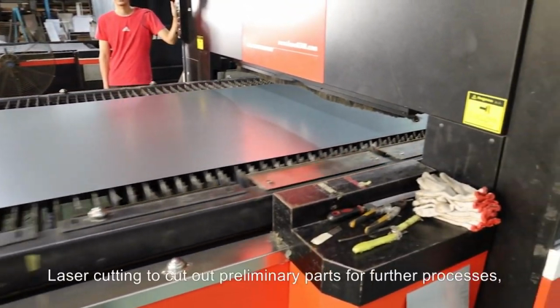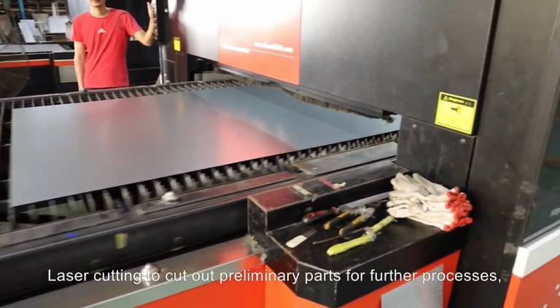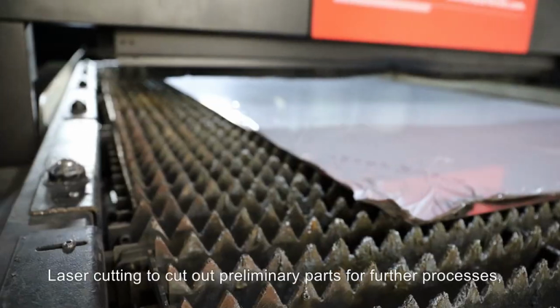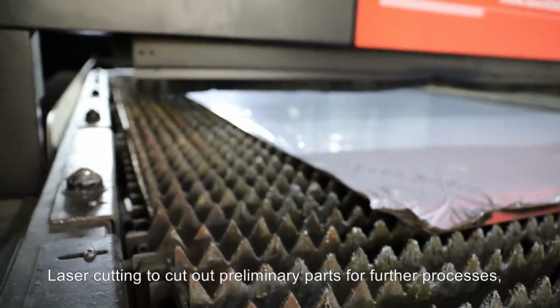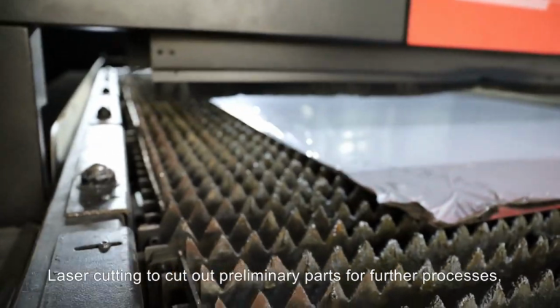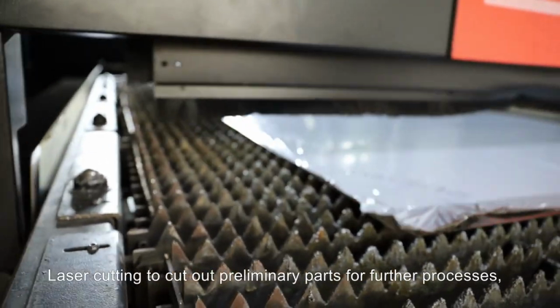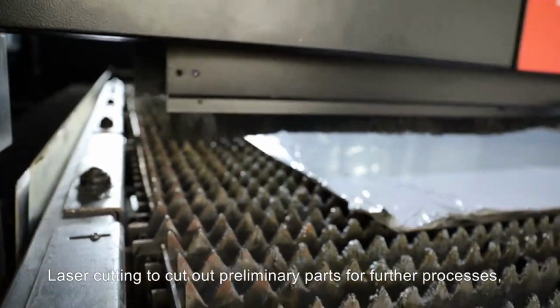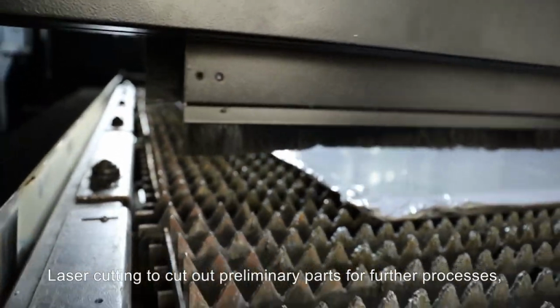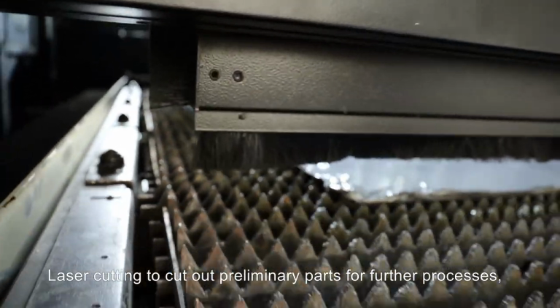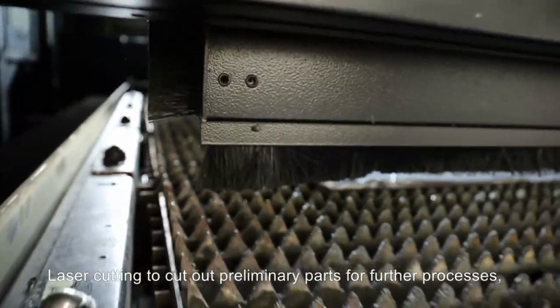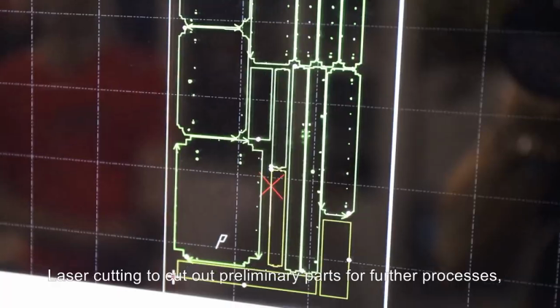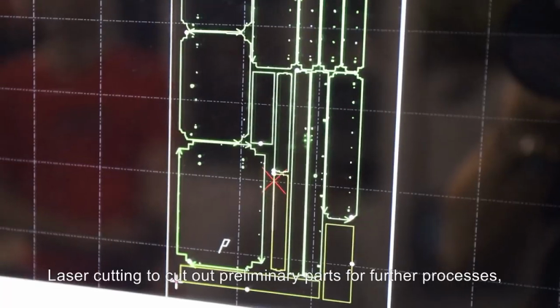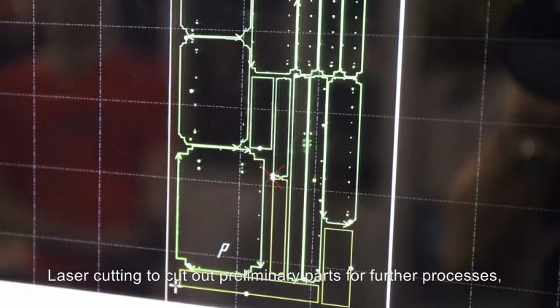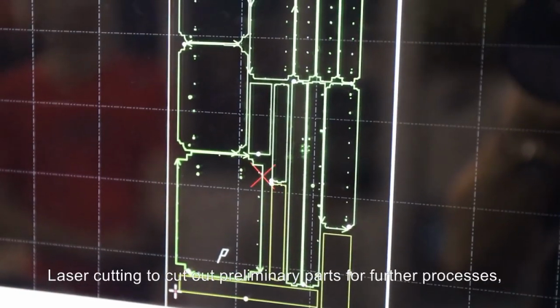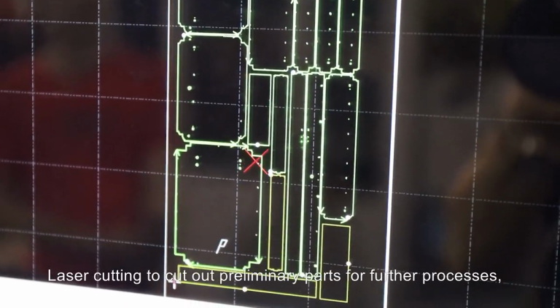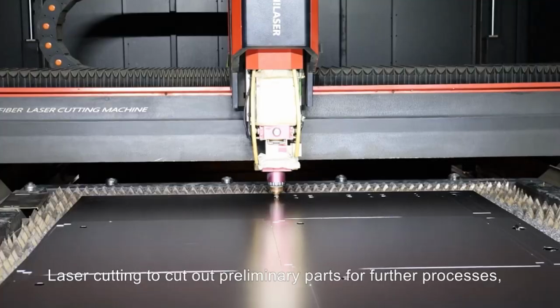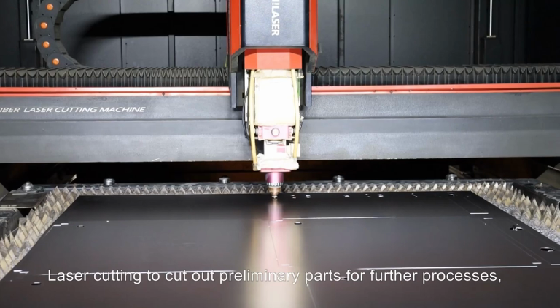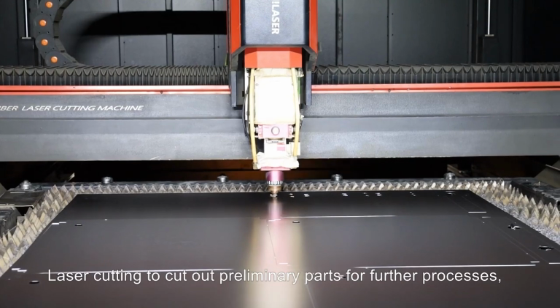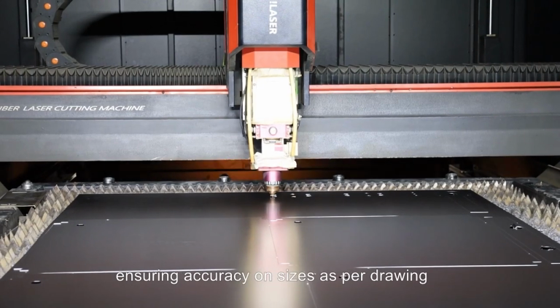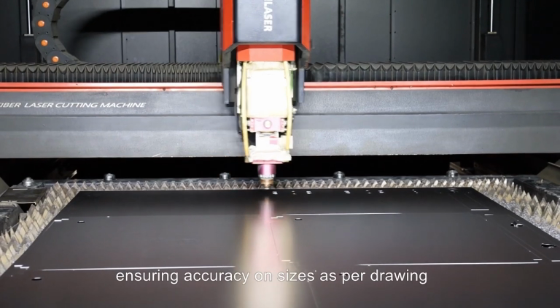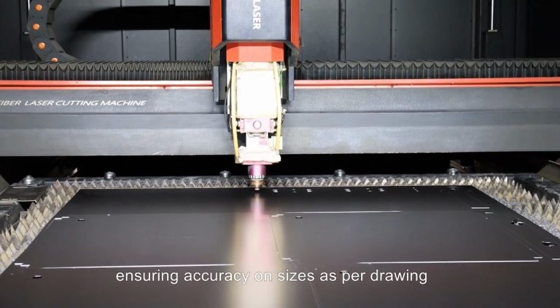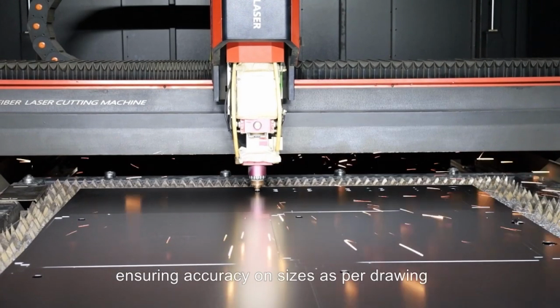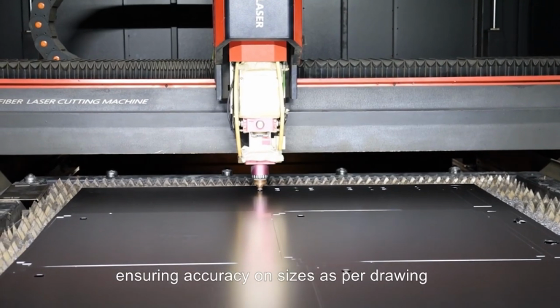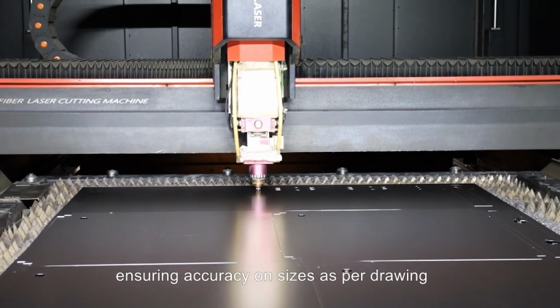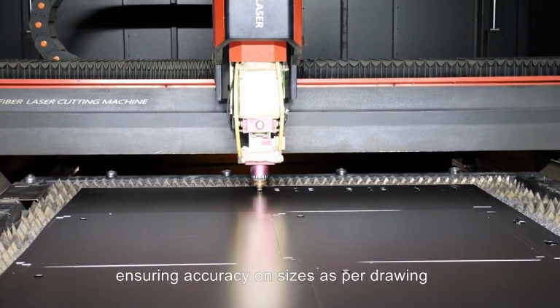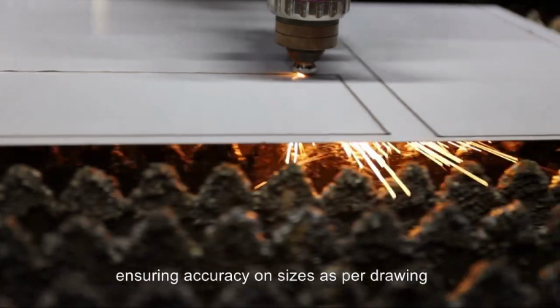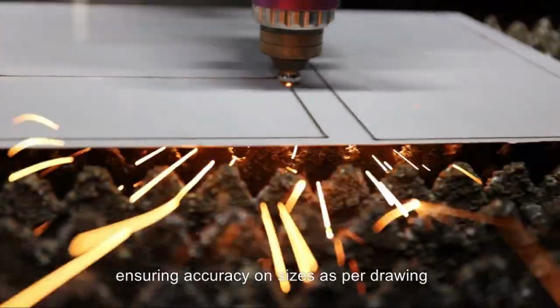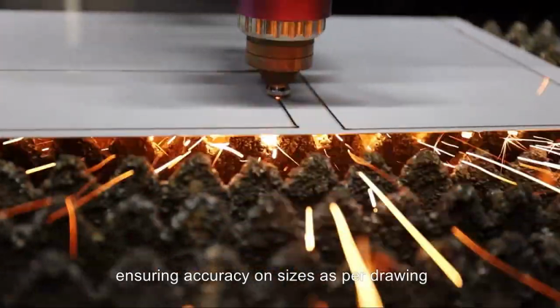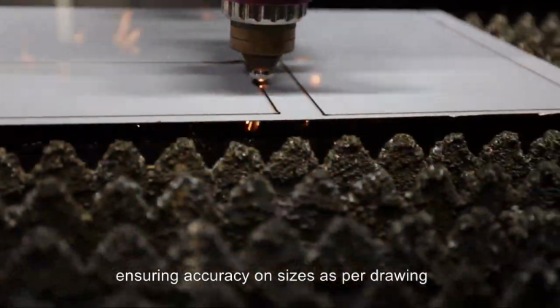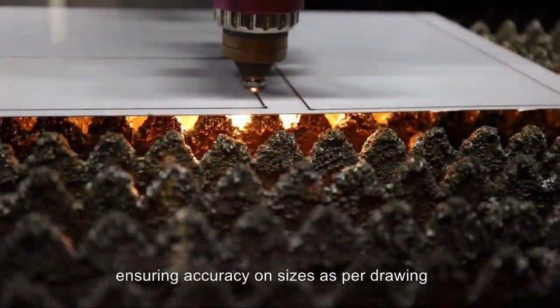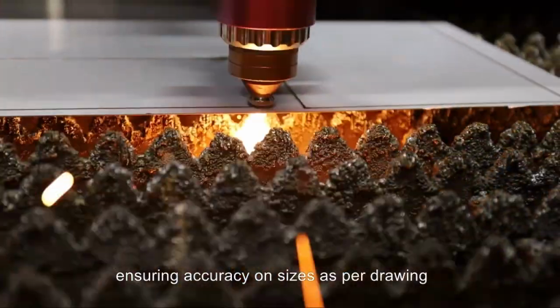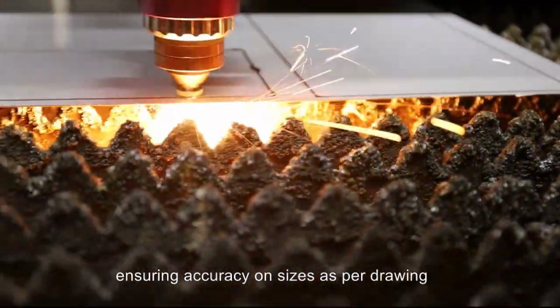Laser cutting to cut out preliminary parts for further processes, ensuring accuracy on sizes as per drawing.